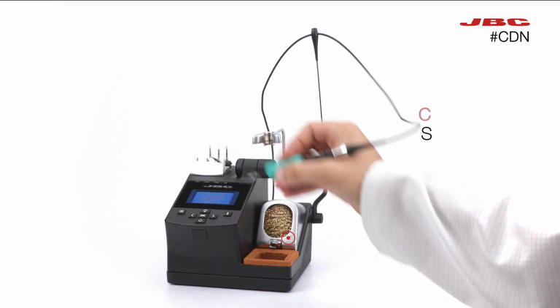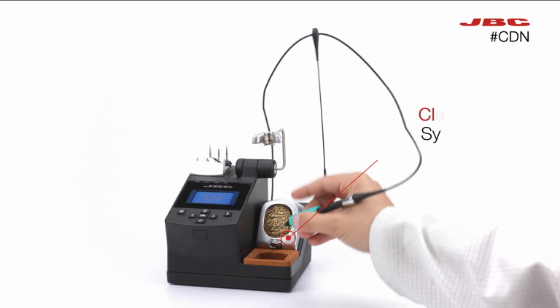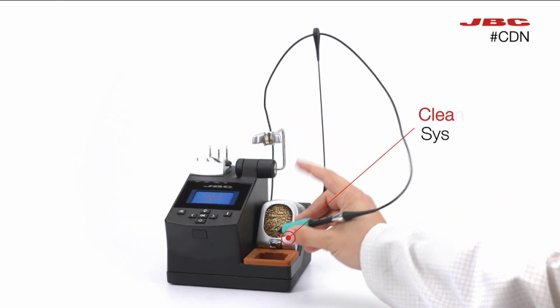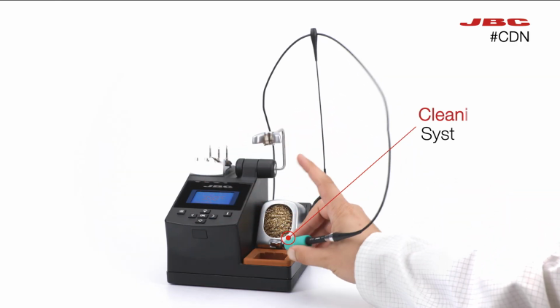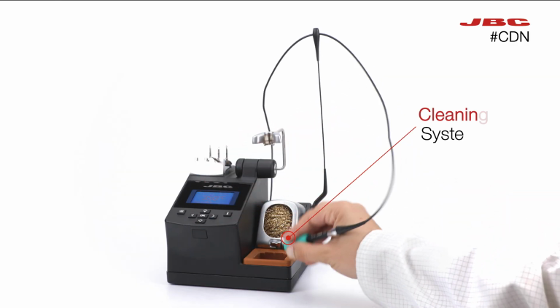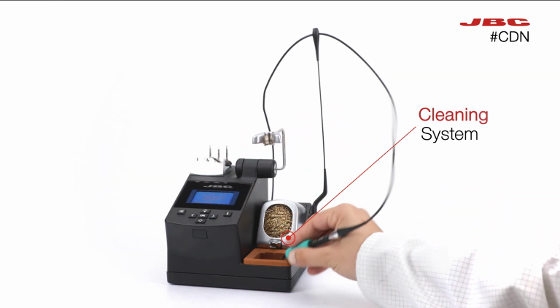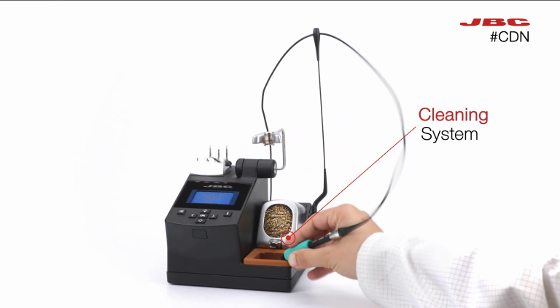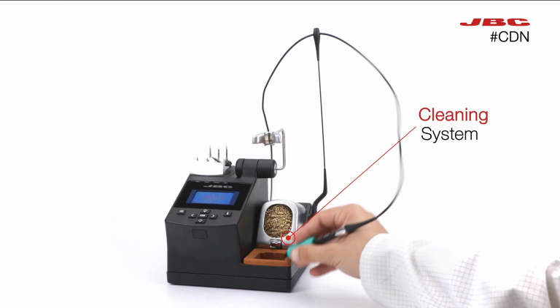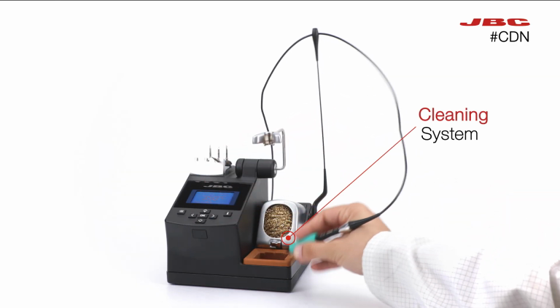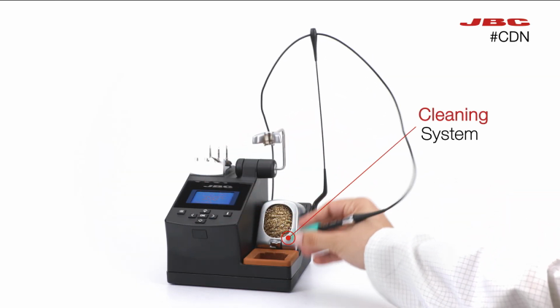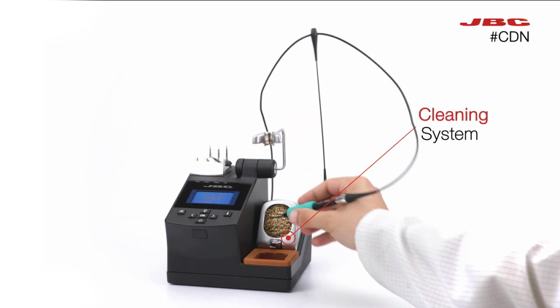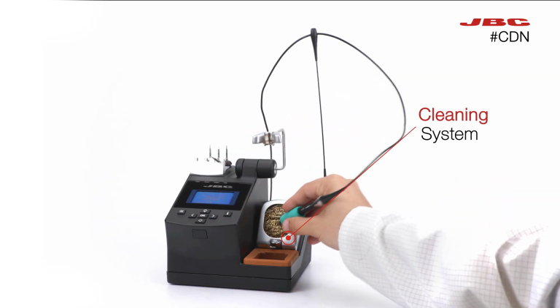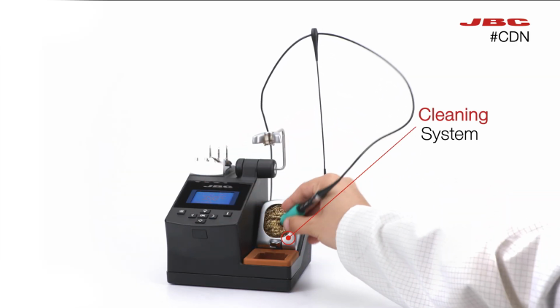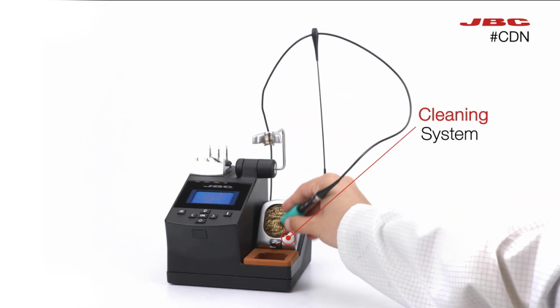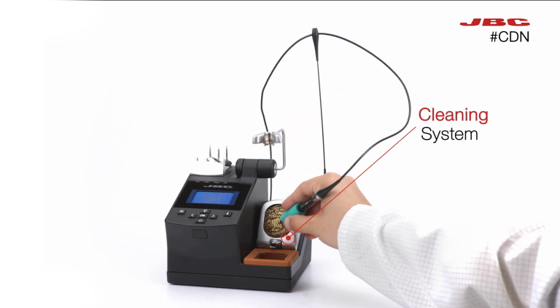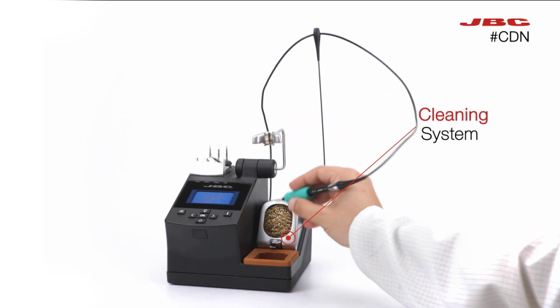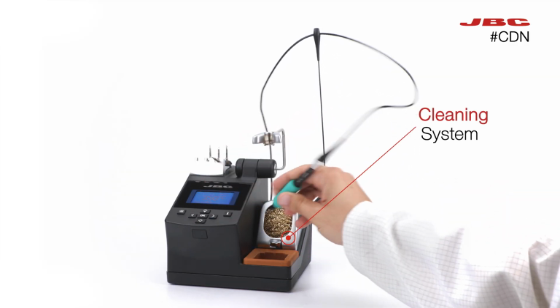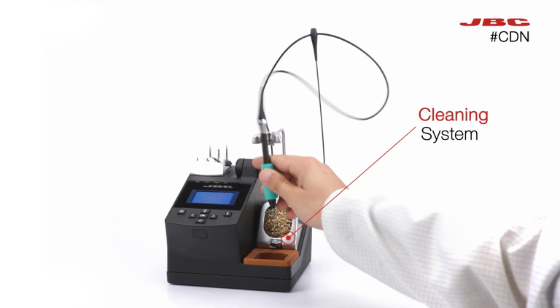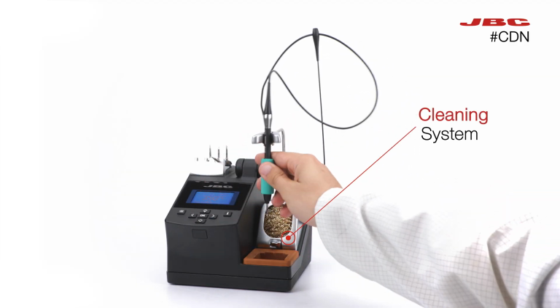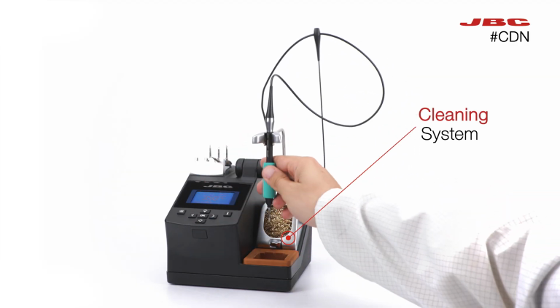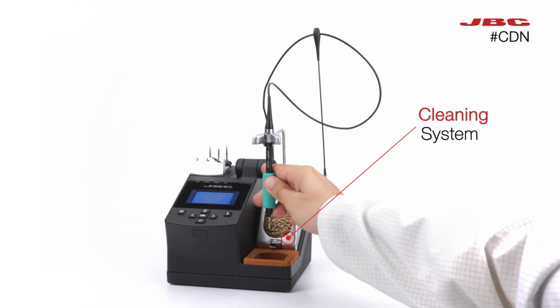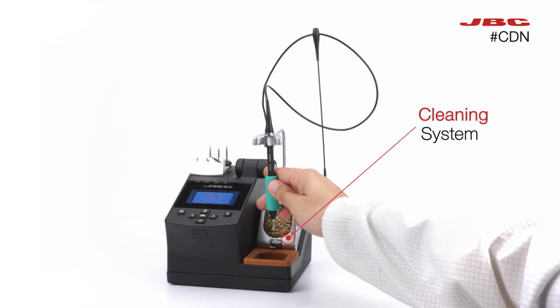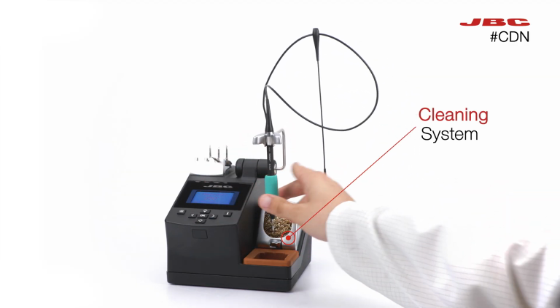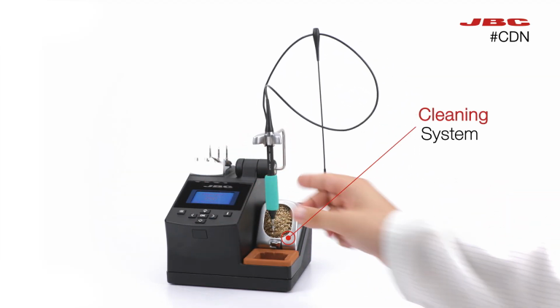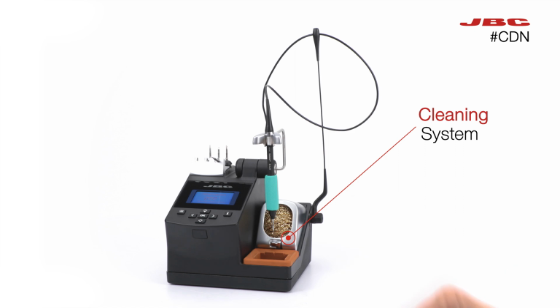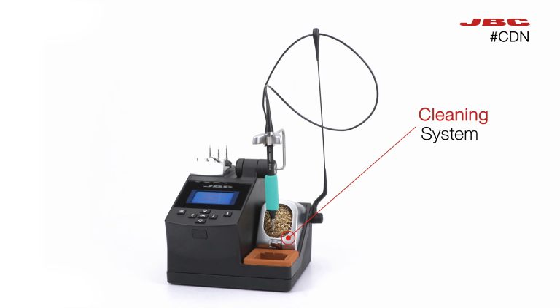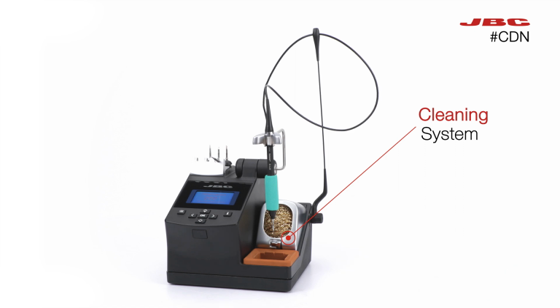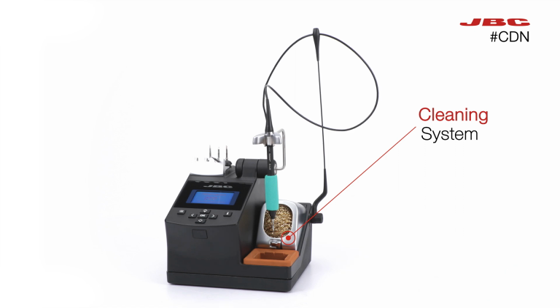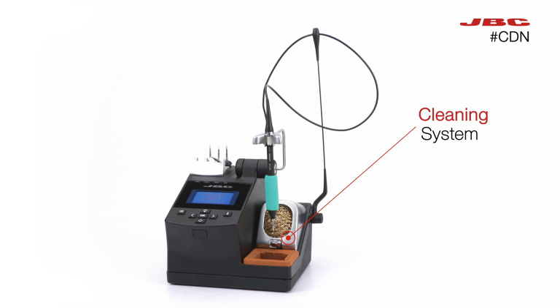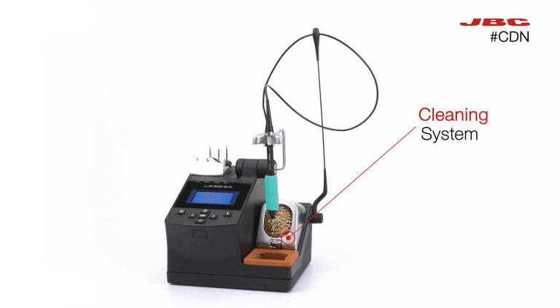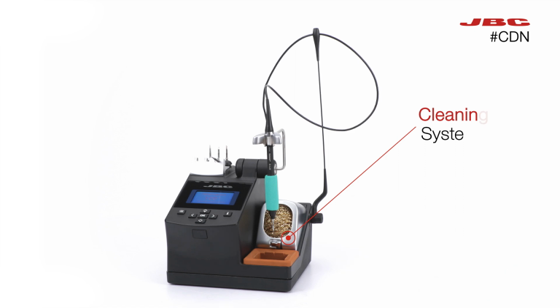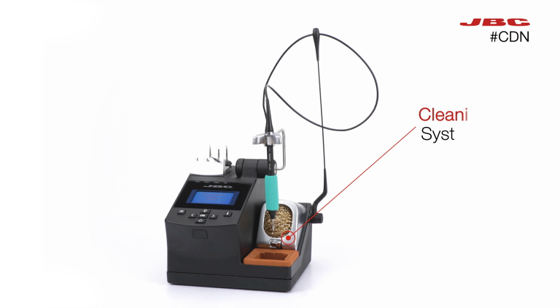Finally, end your joints leaving your cartridge tip clean with the integrated cleaning system.